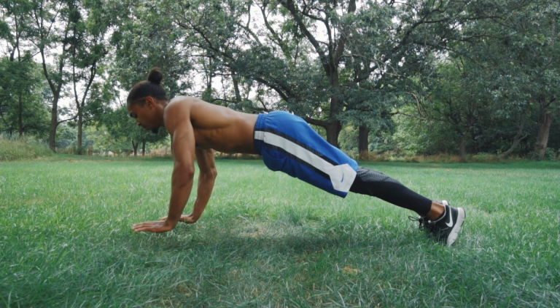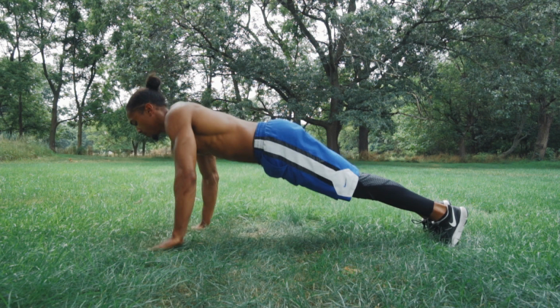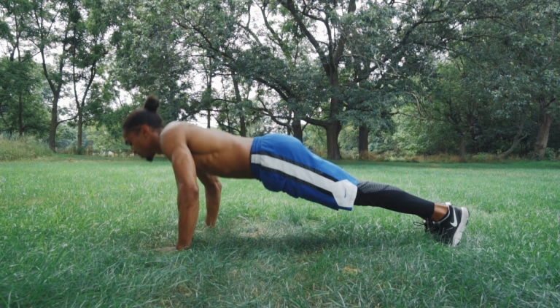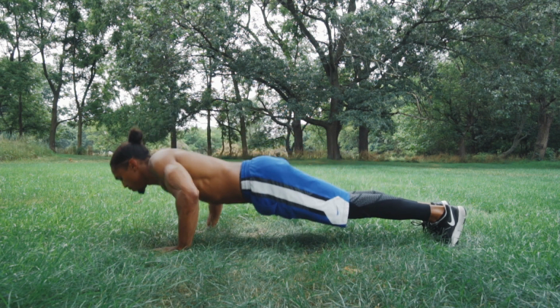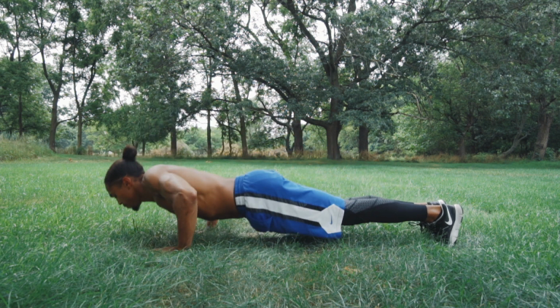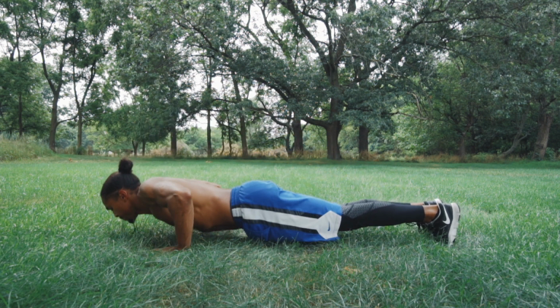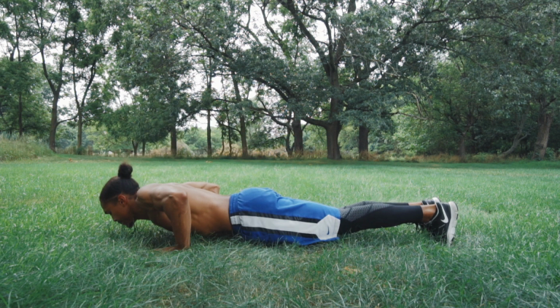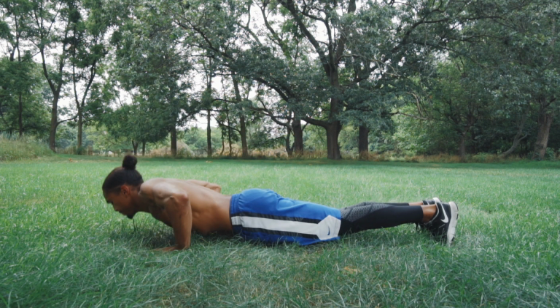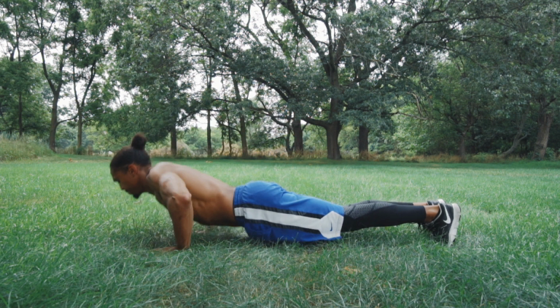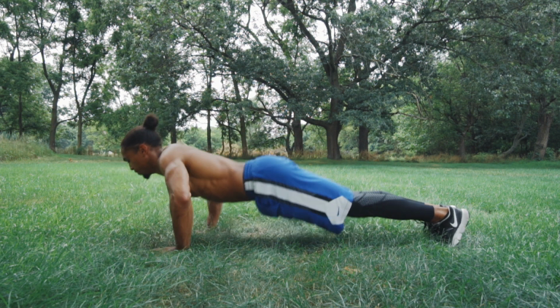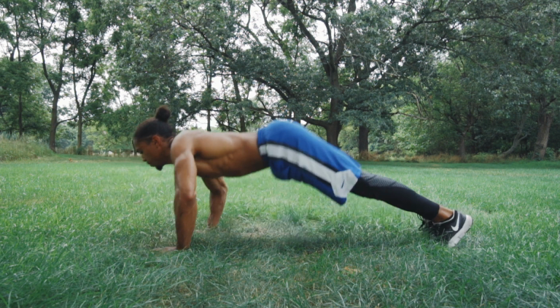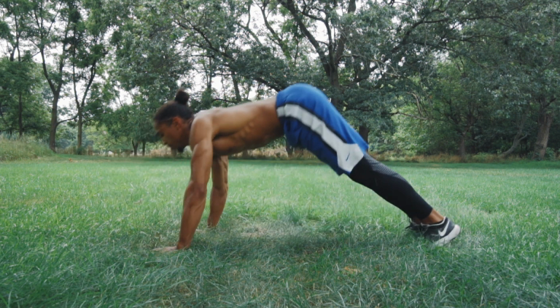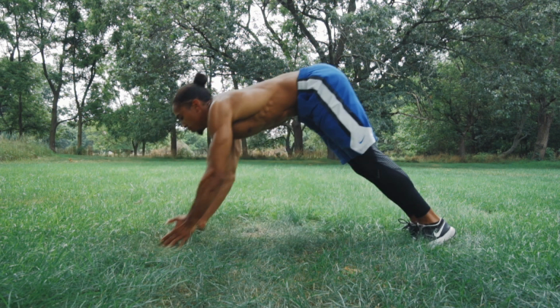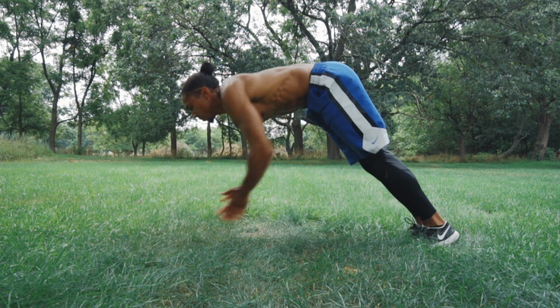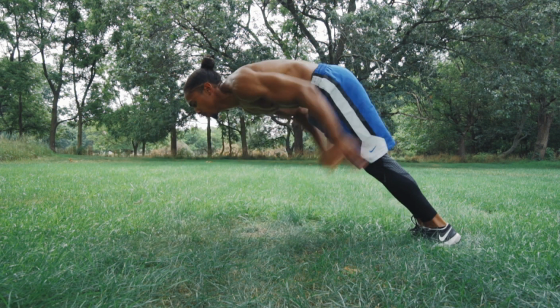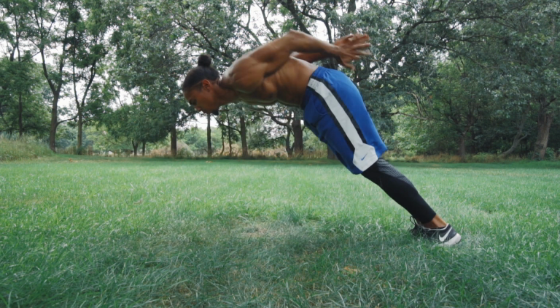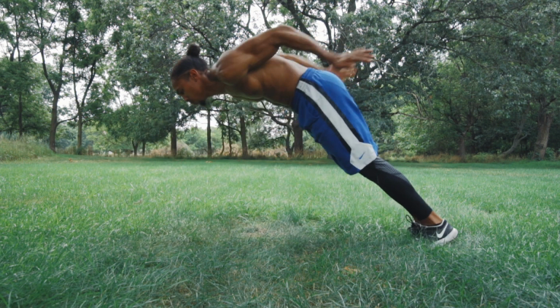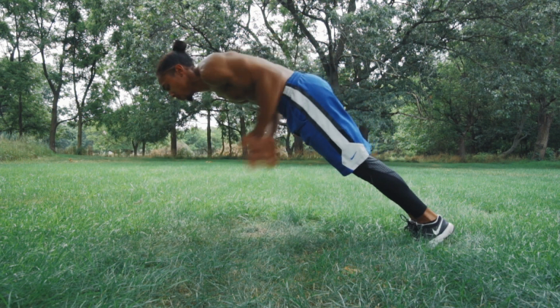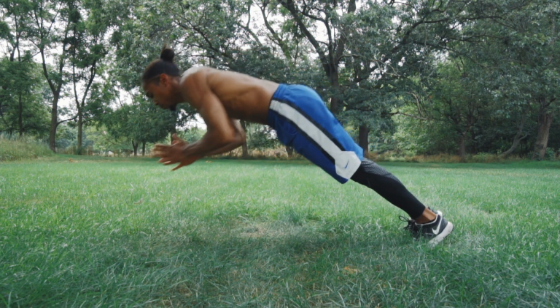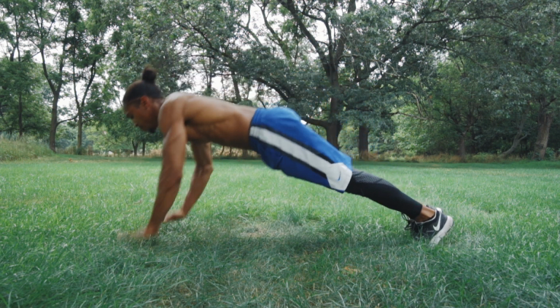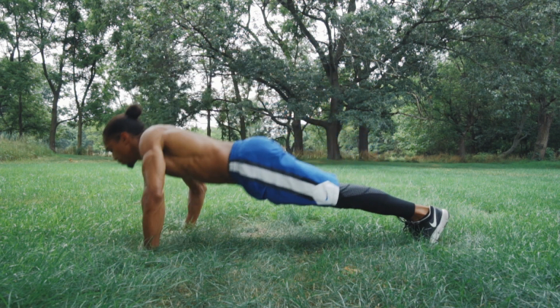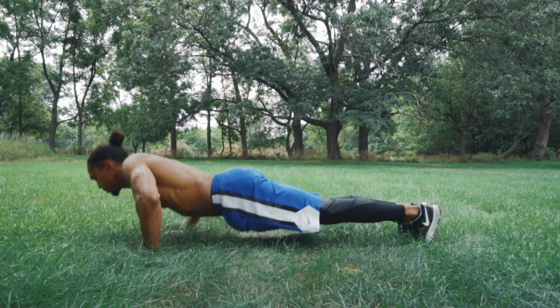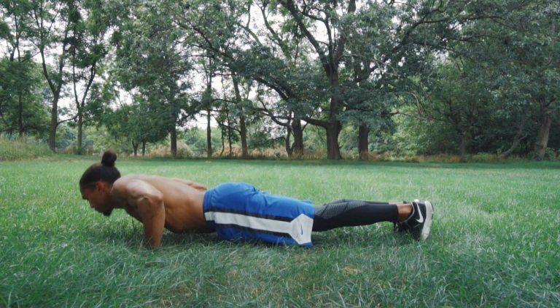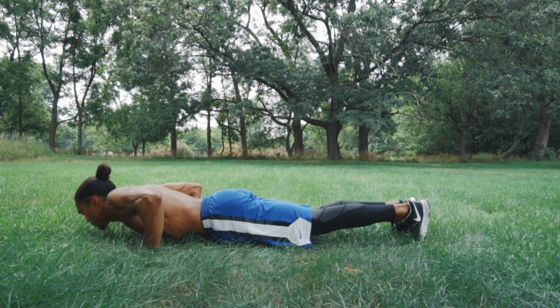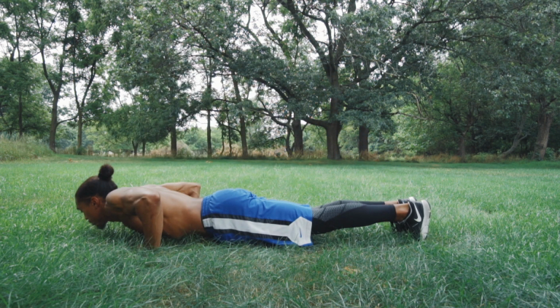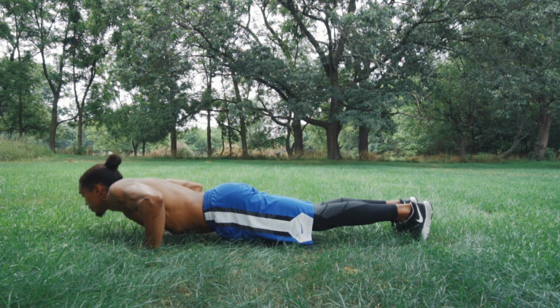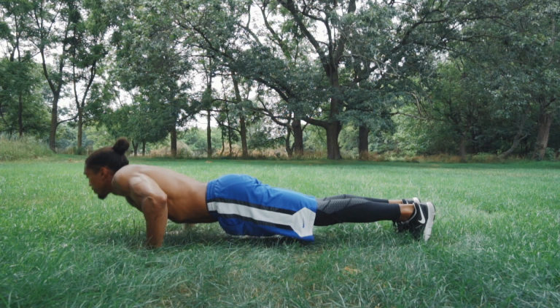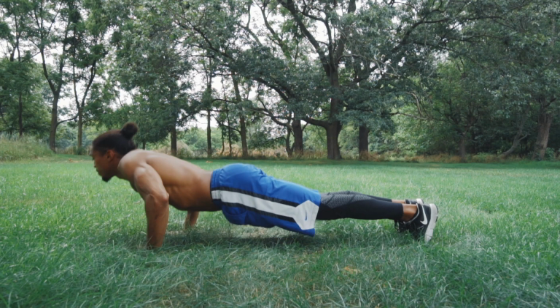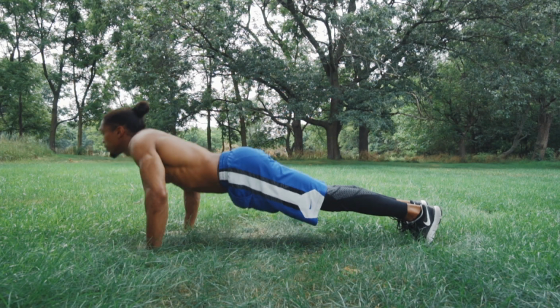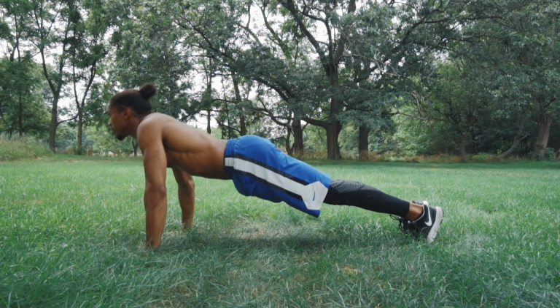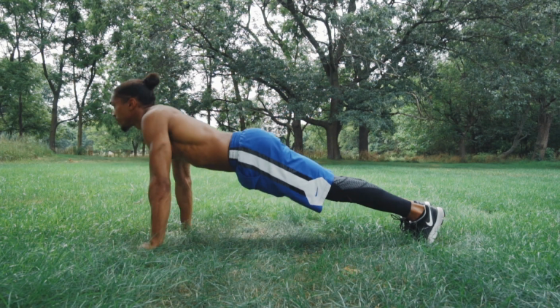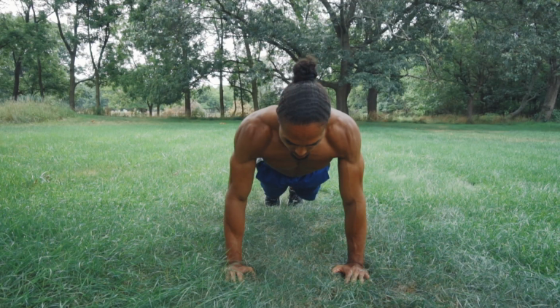Look at the speed of my claps — a clap below, behind, and below again before ending in push-up position.